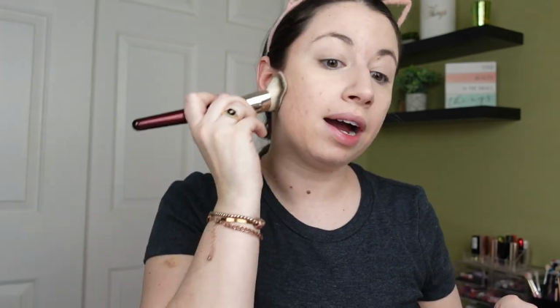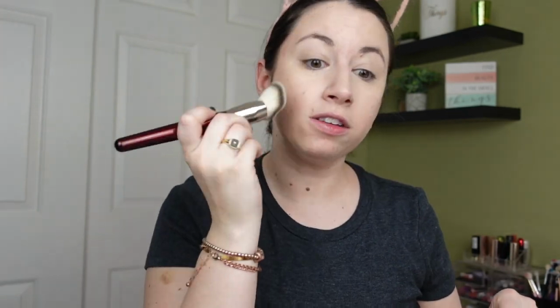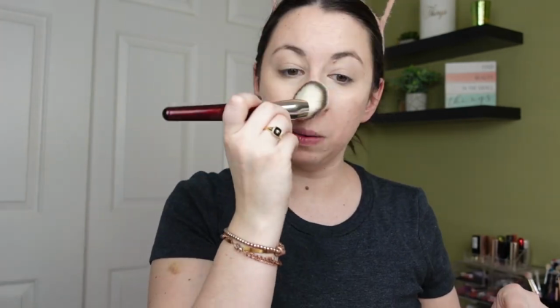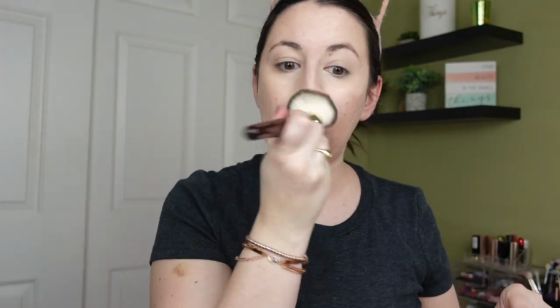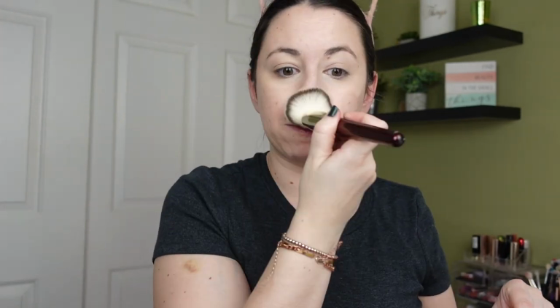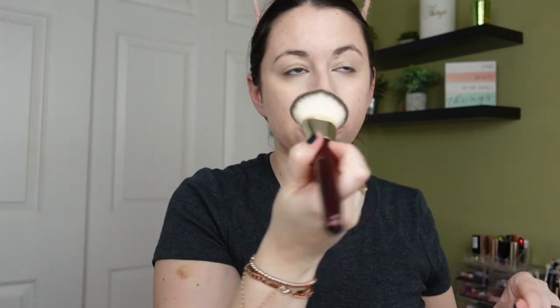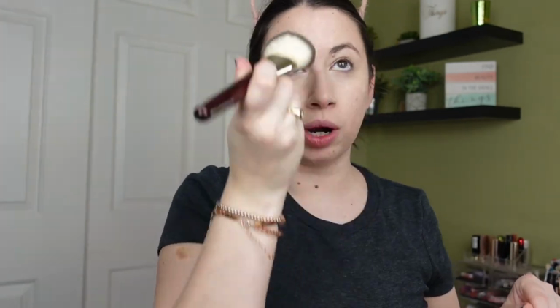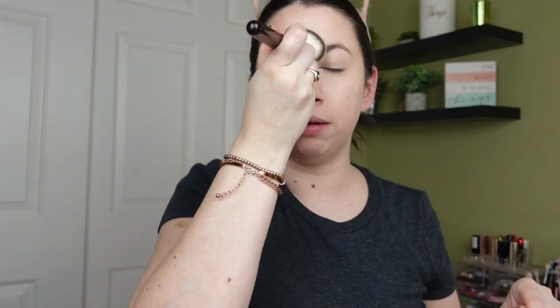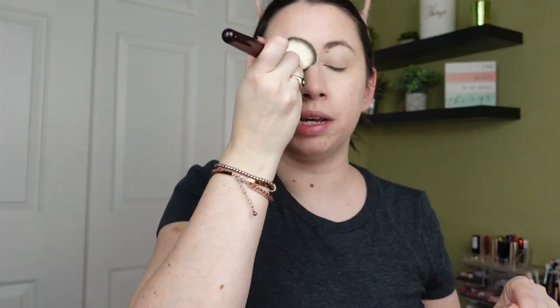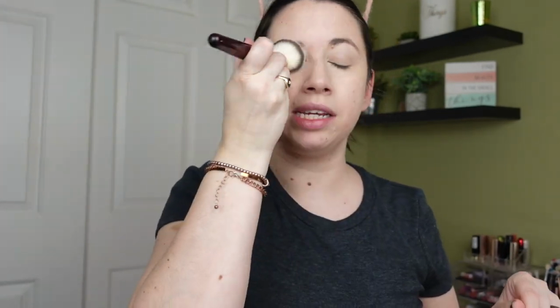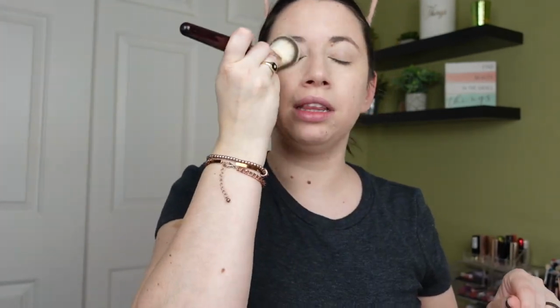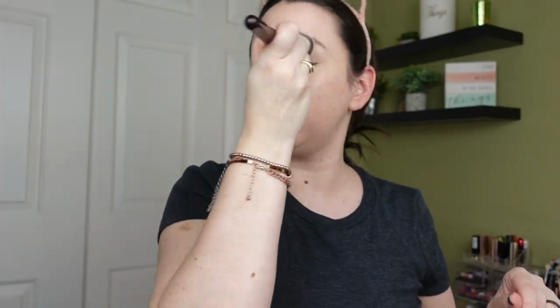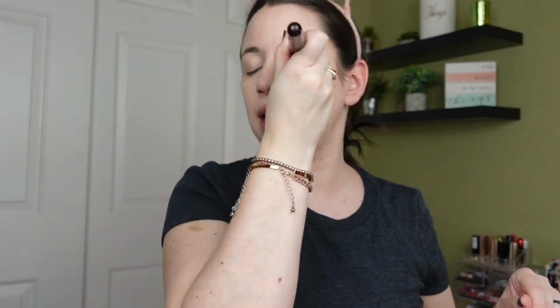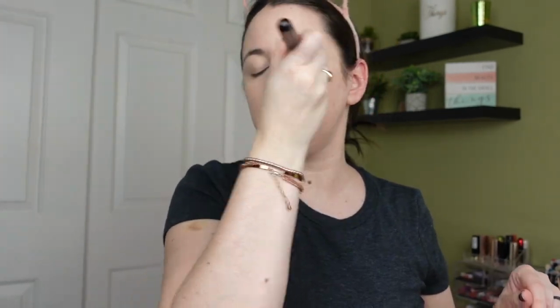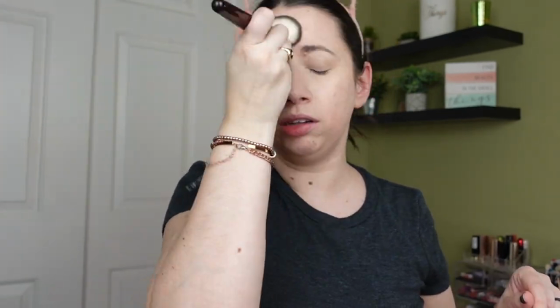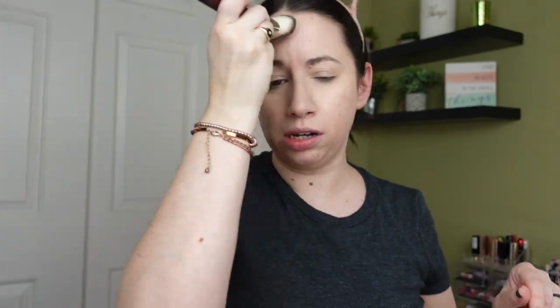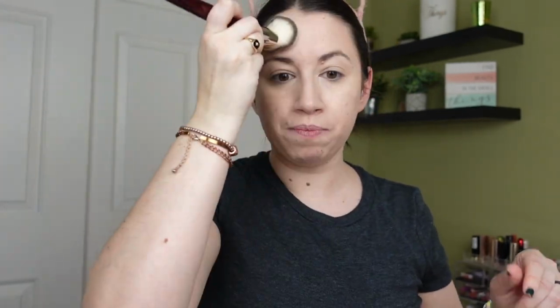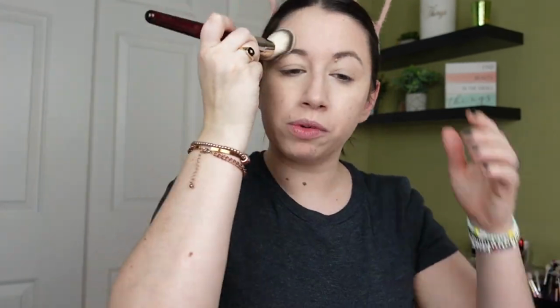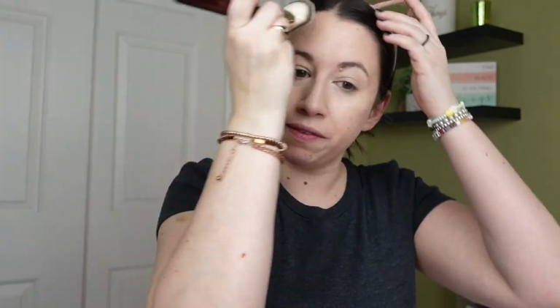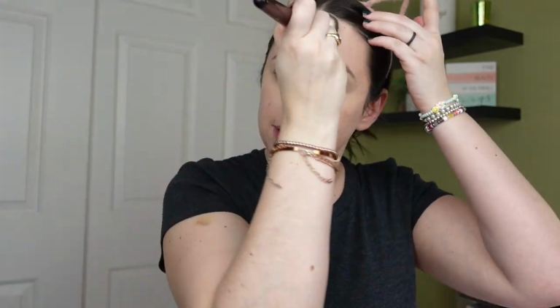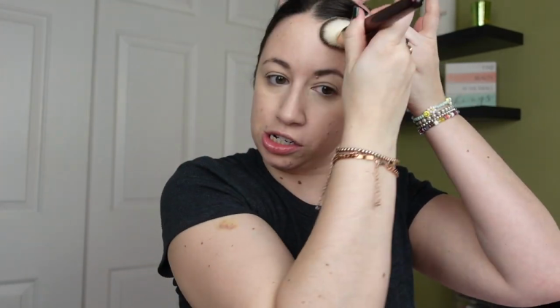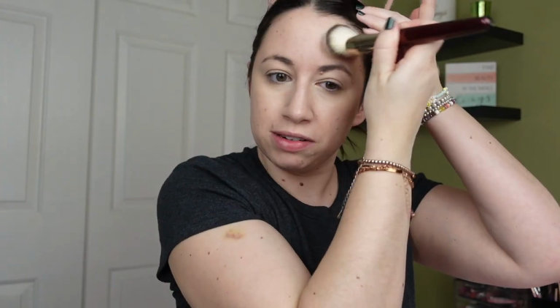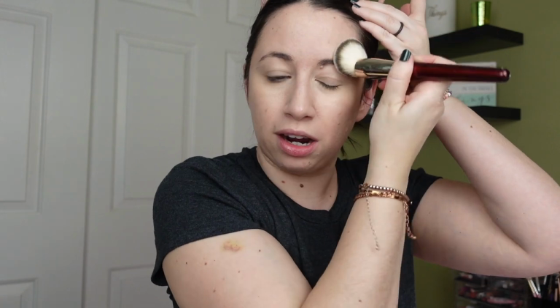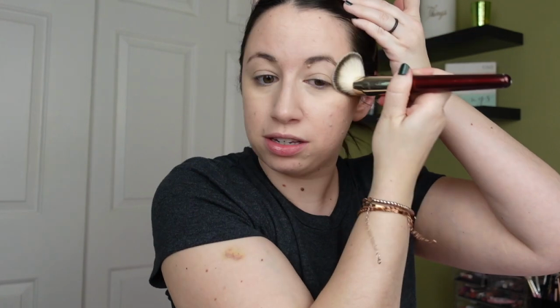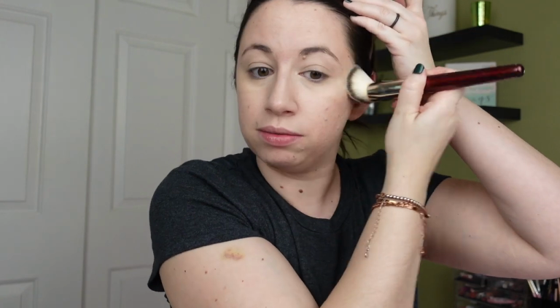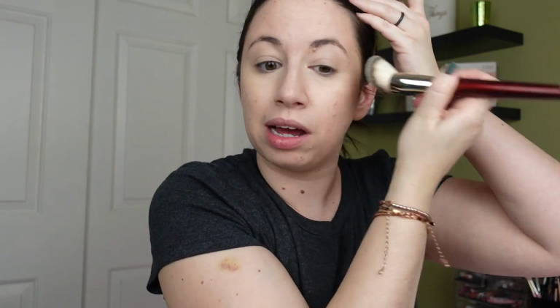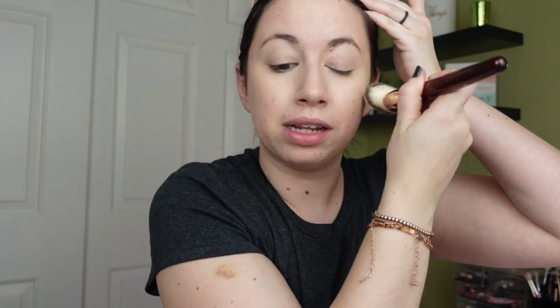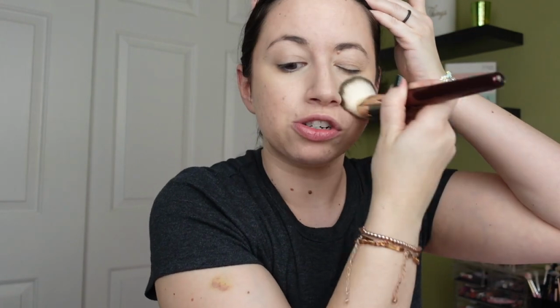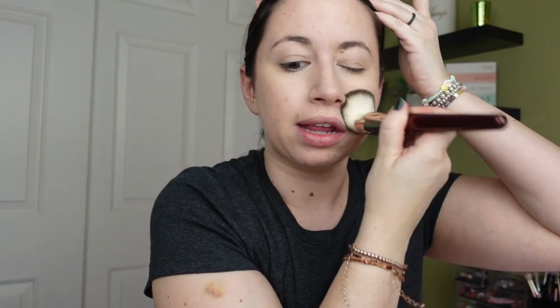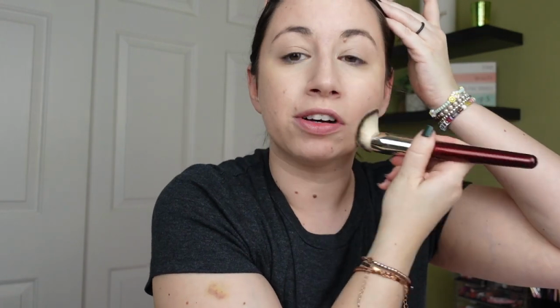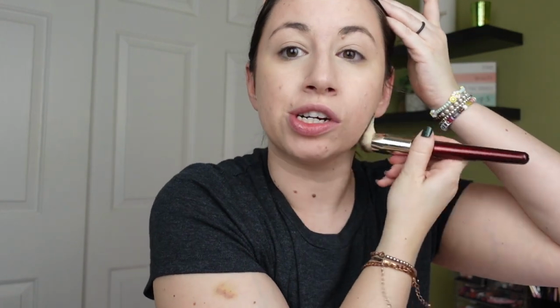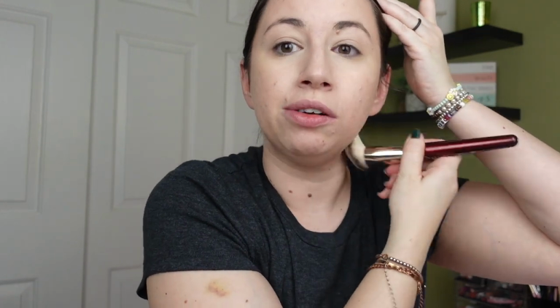I also haven't tried mixing the Halo Glow with my foundation yet, which is also something I'd like to try.